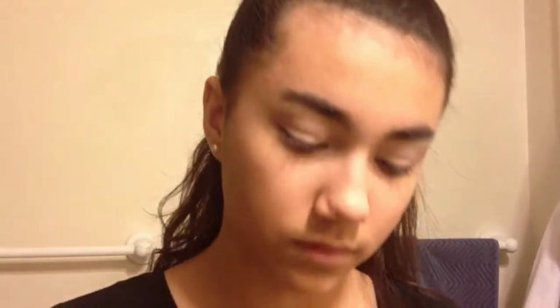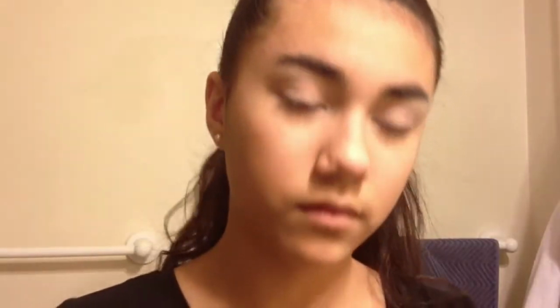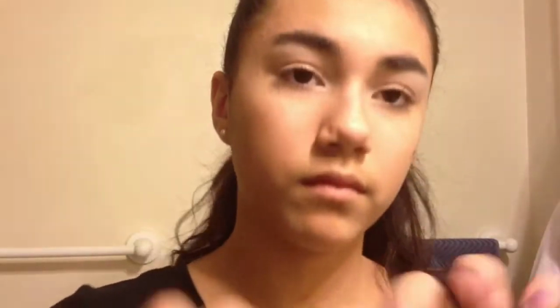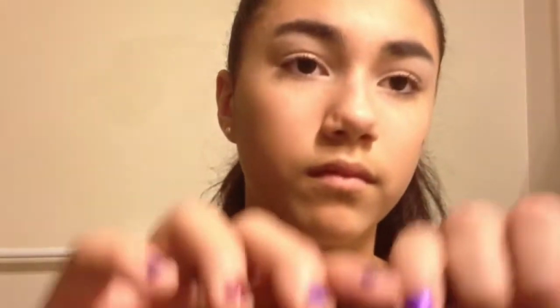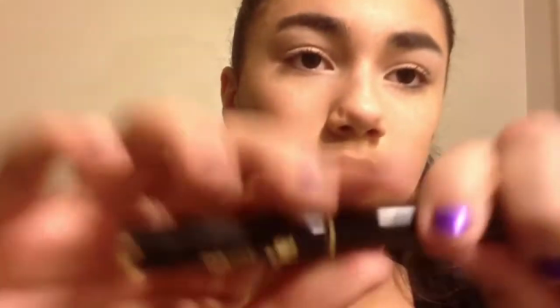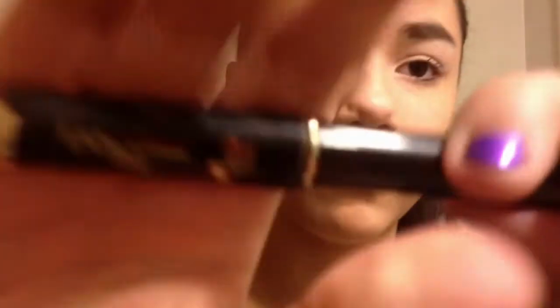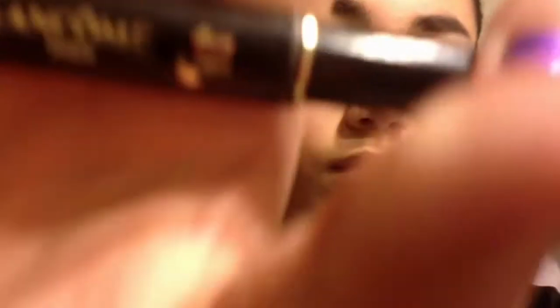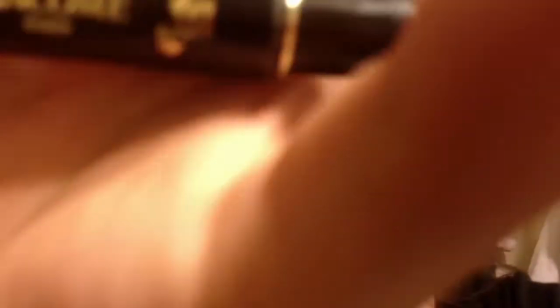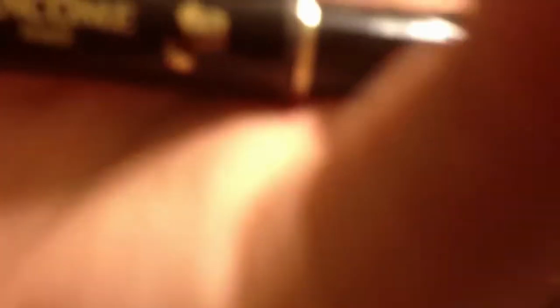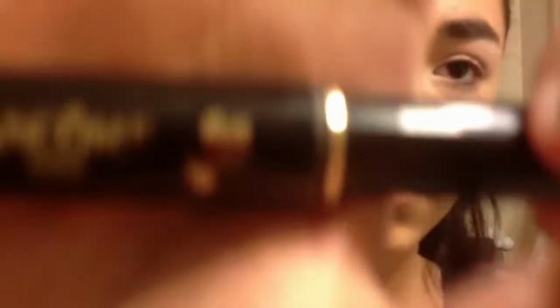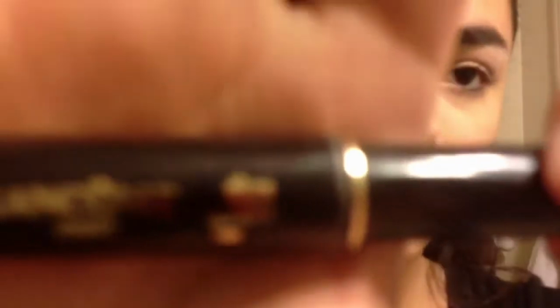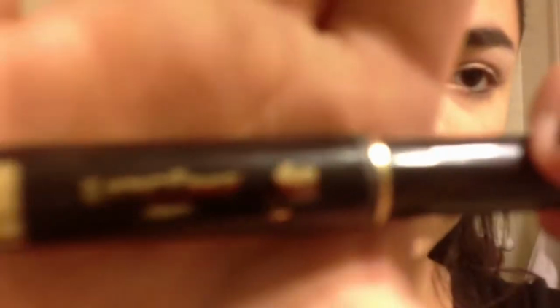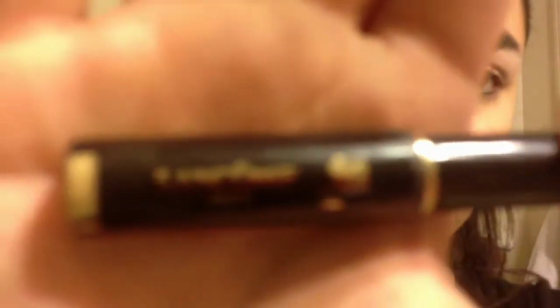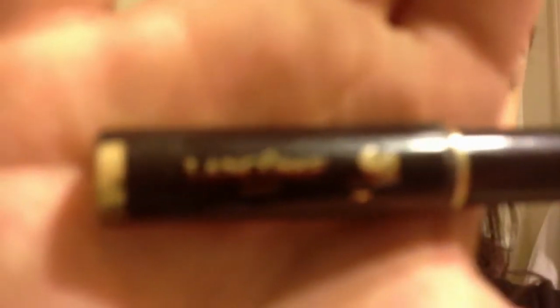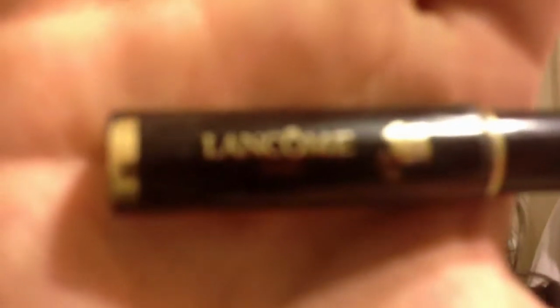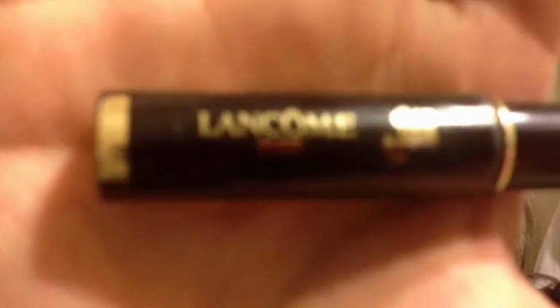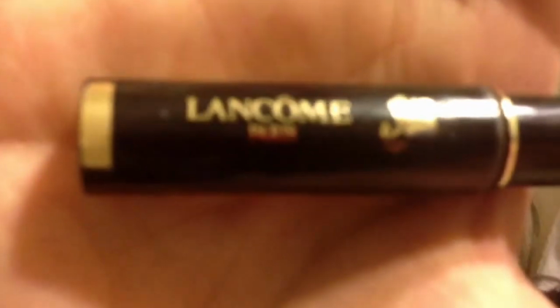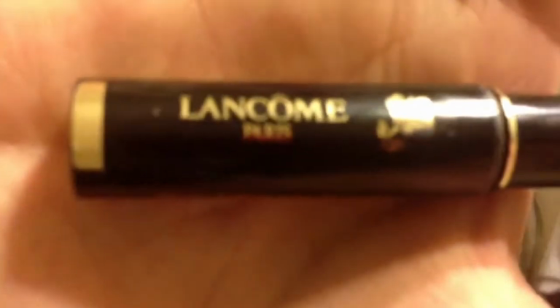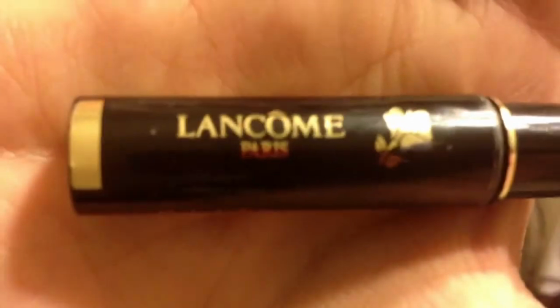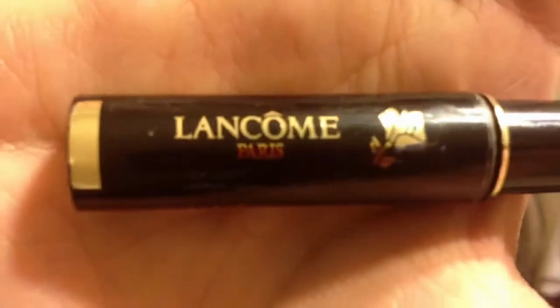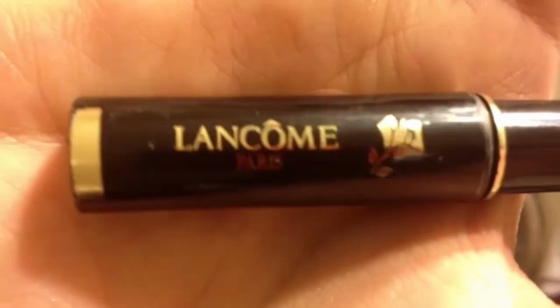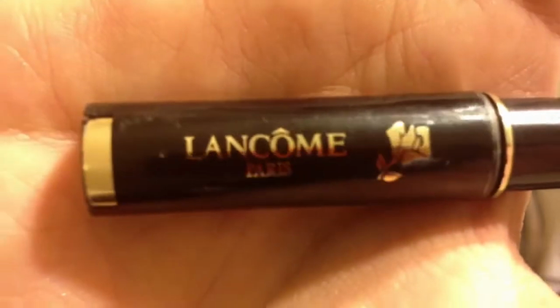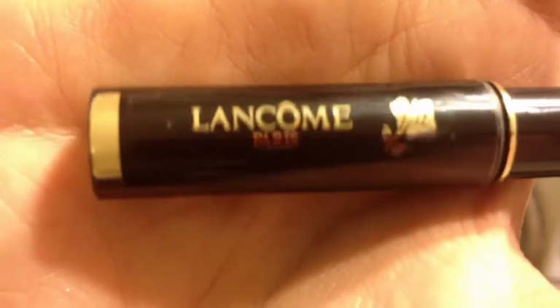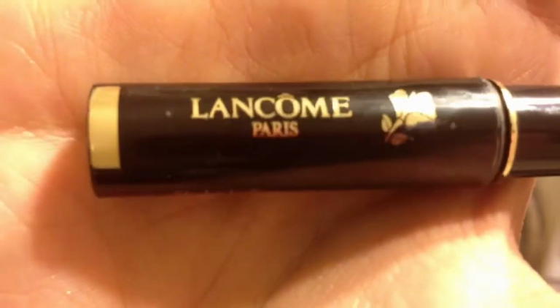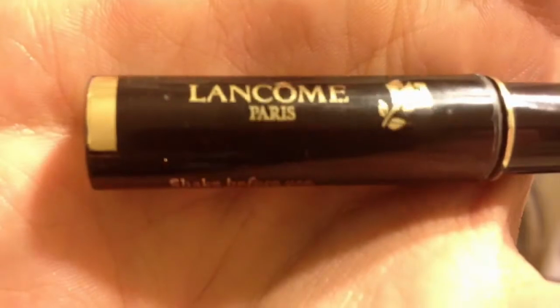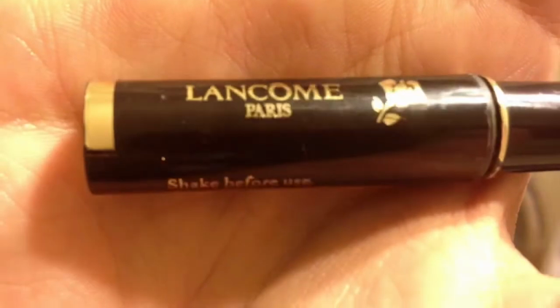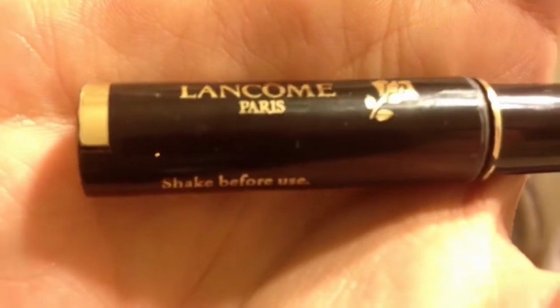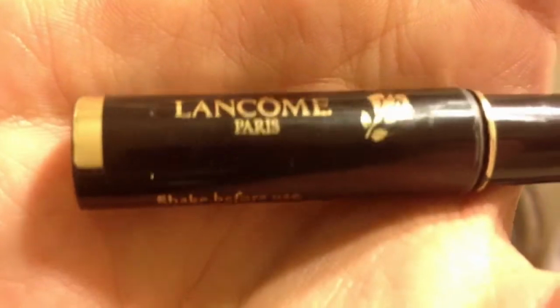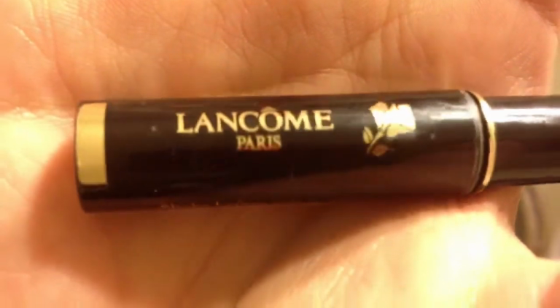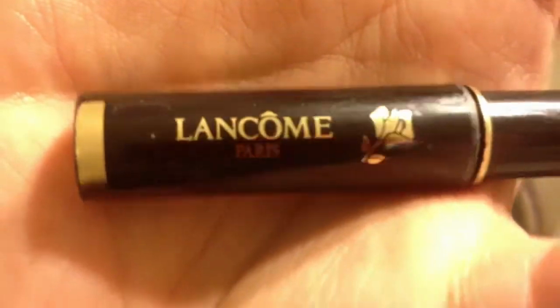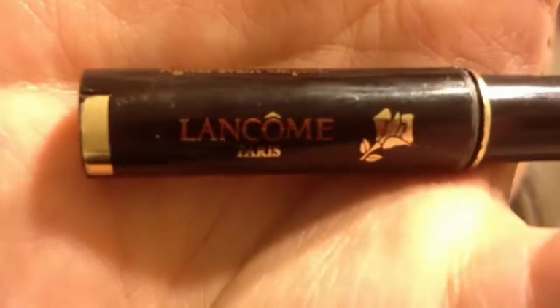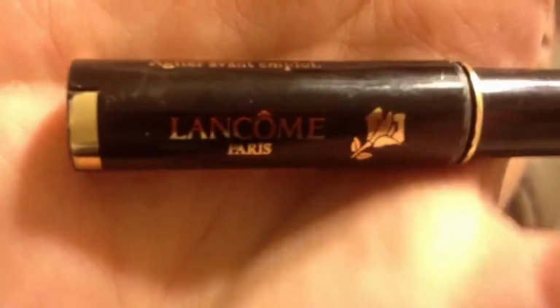Now taking my Lancôme eyeliner, I'm just going to be doing a simple wing.